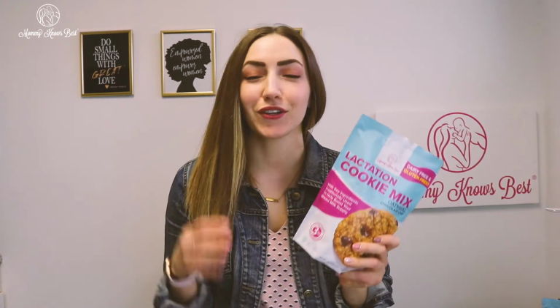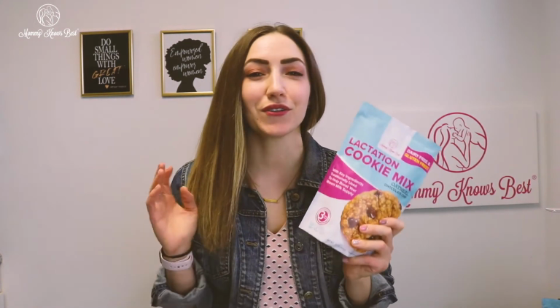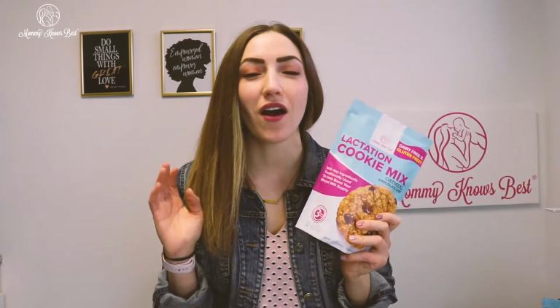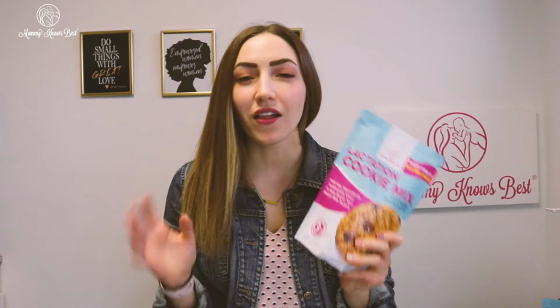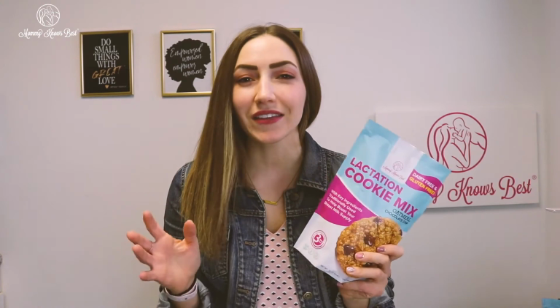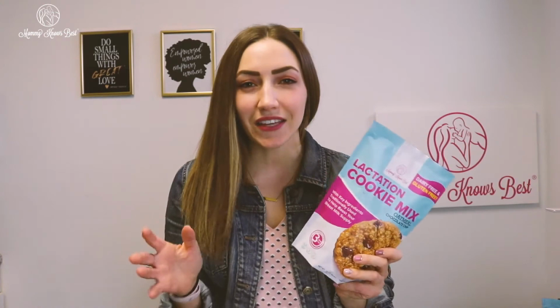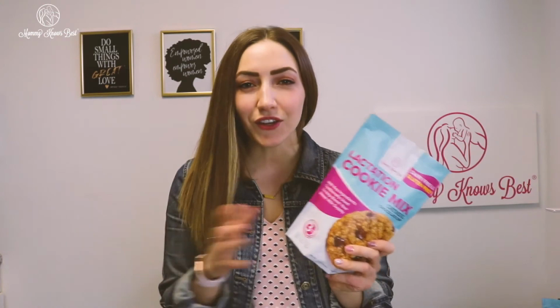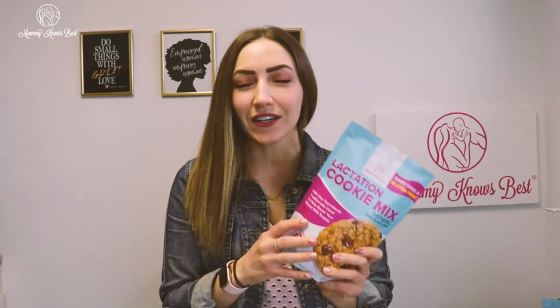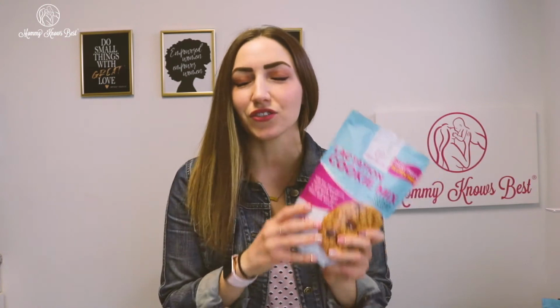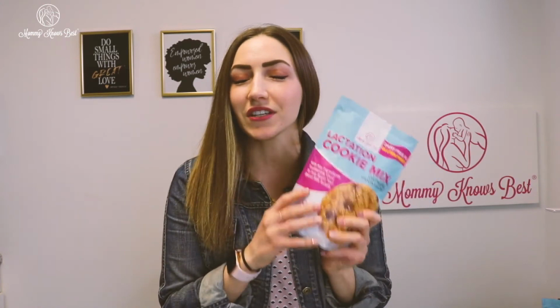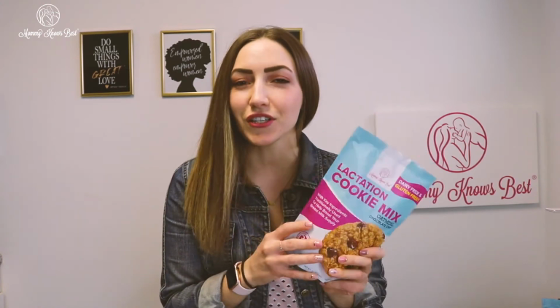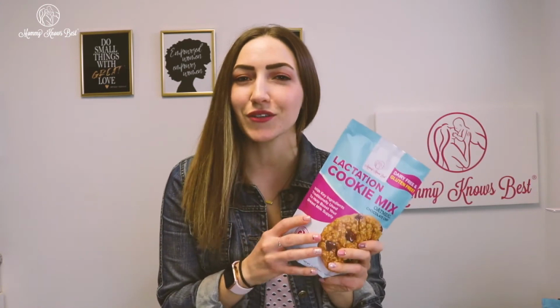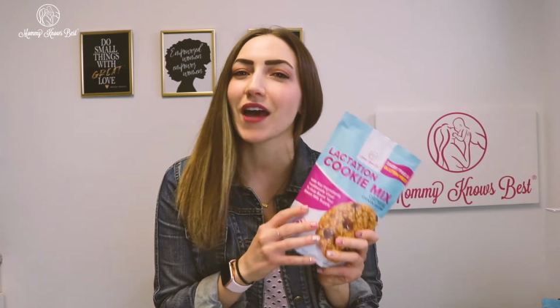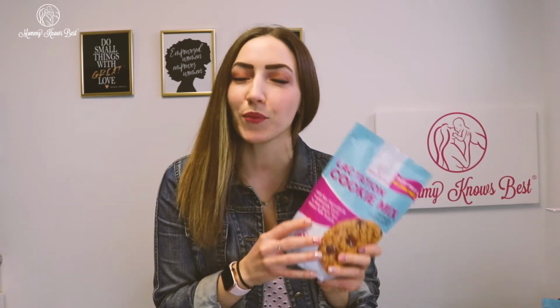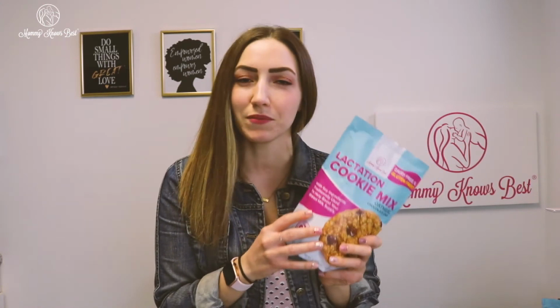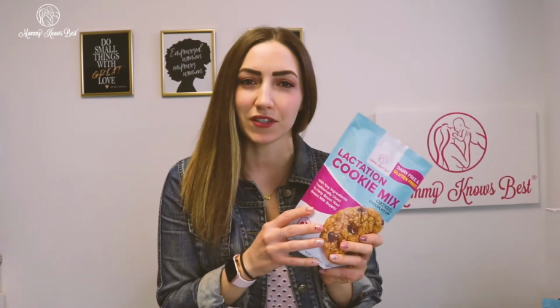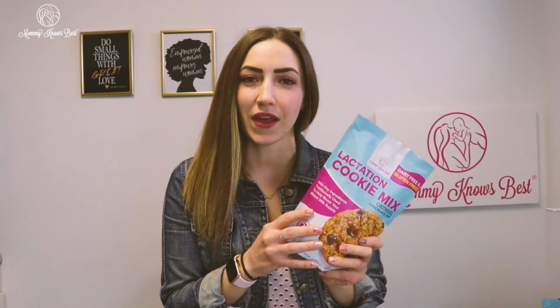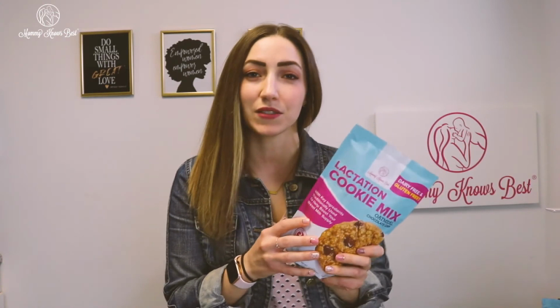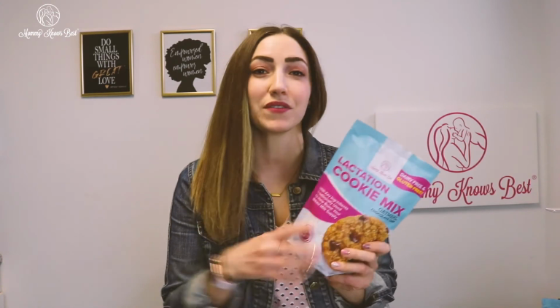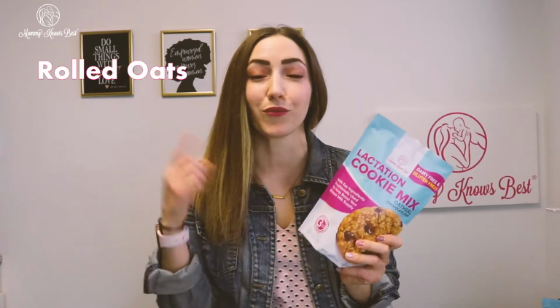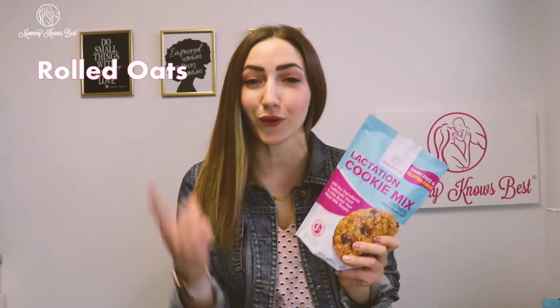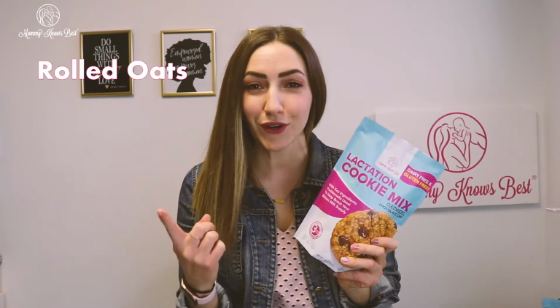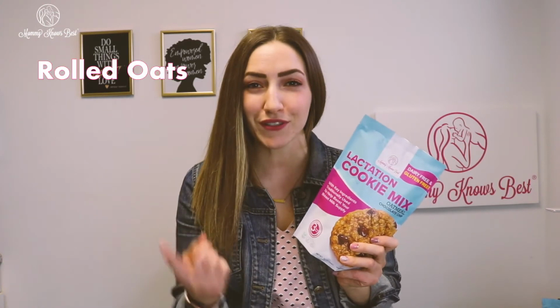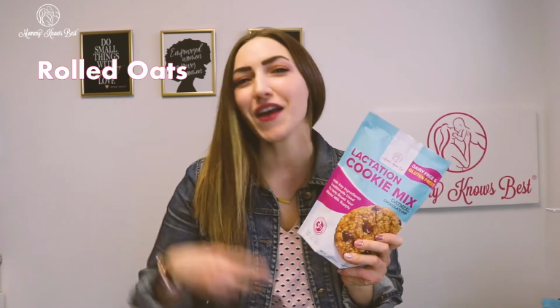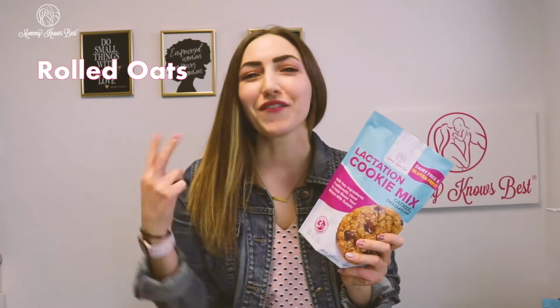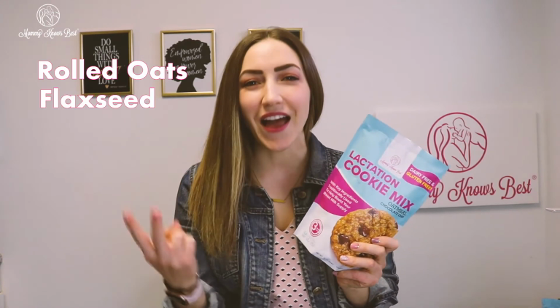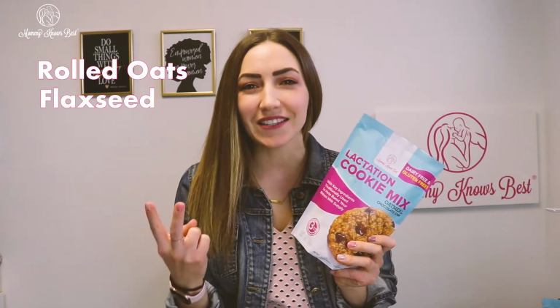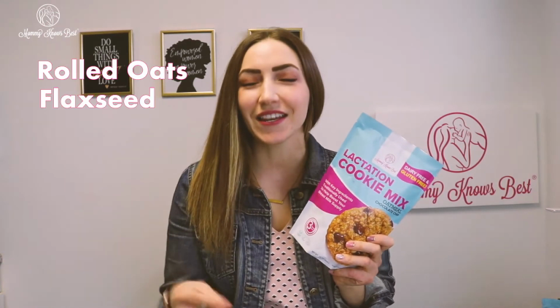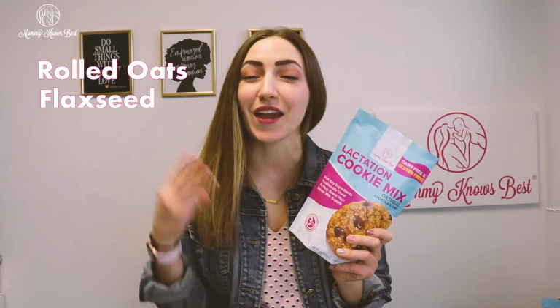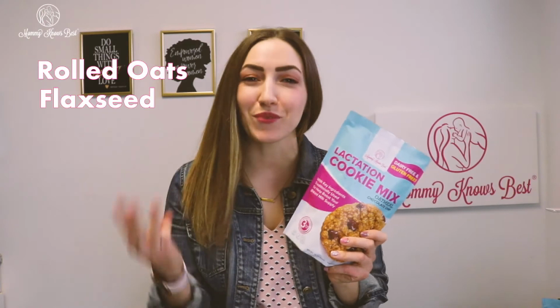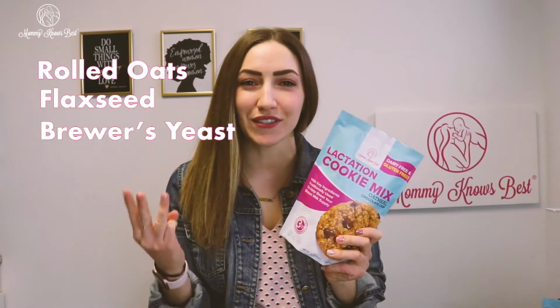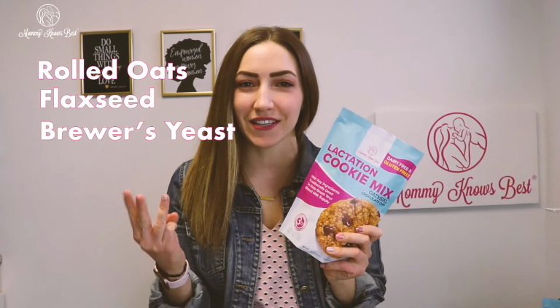It includes all the key ingredients traditionally used to help boost milk supplies. We use steel-cut oats, flaxseed, and brewer's yeast.